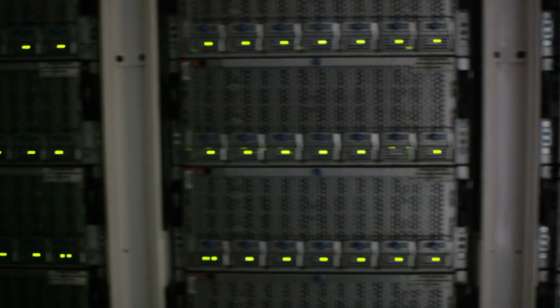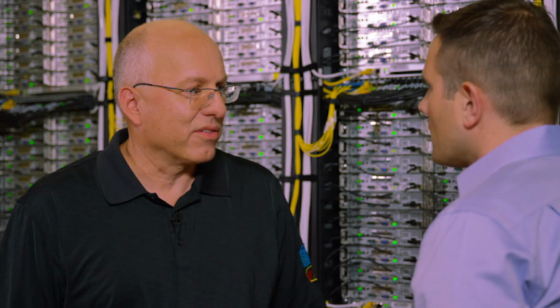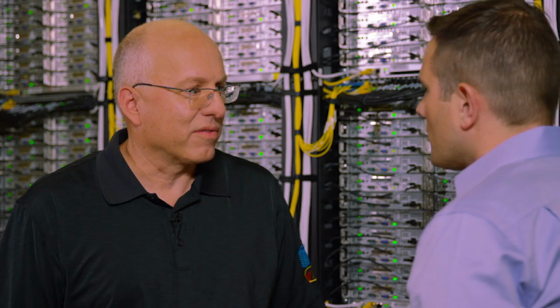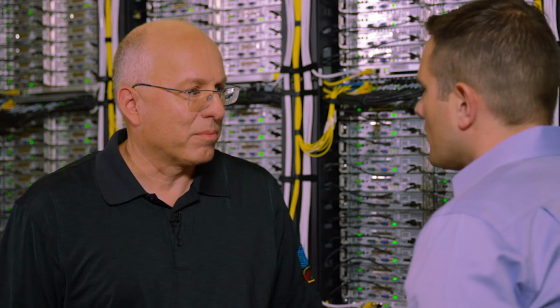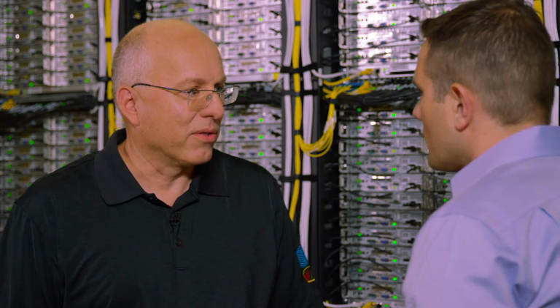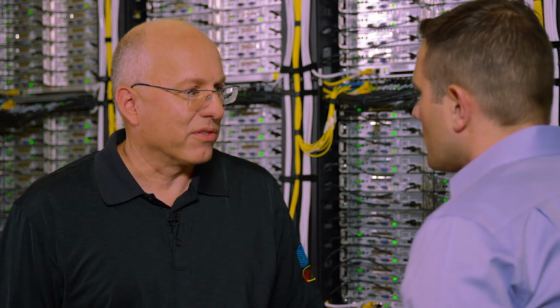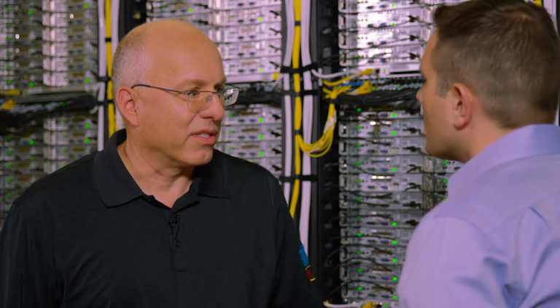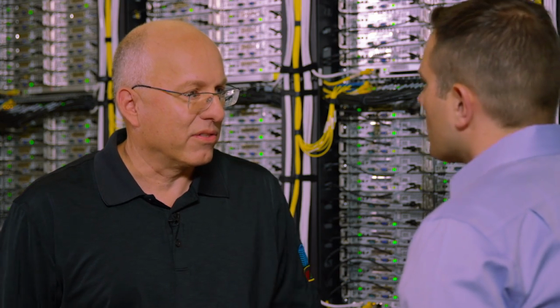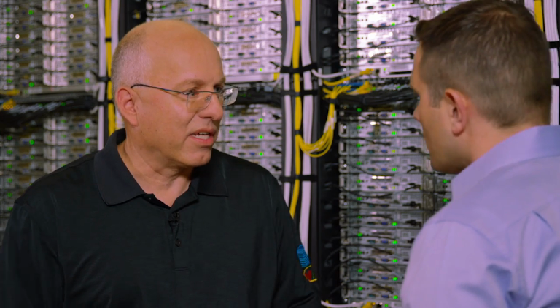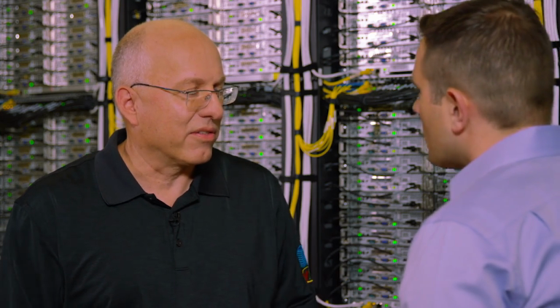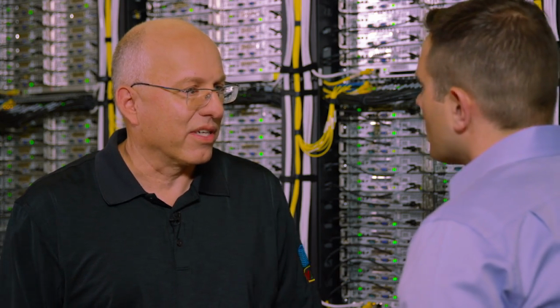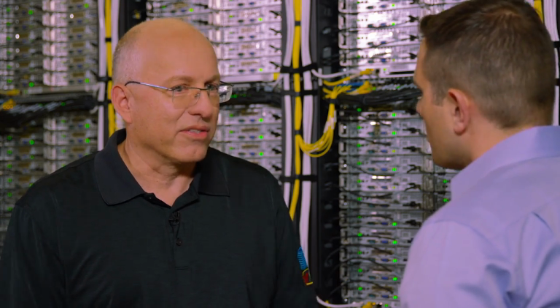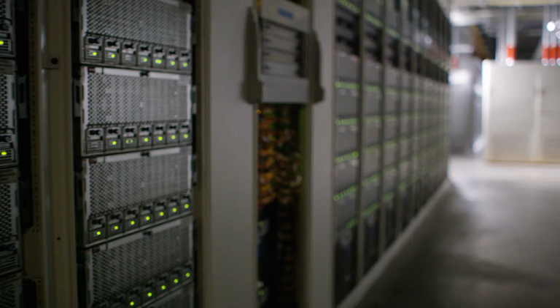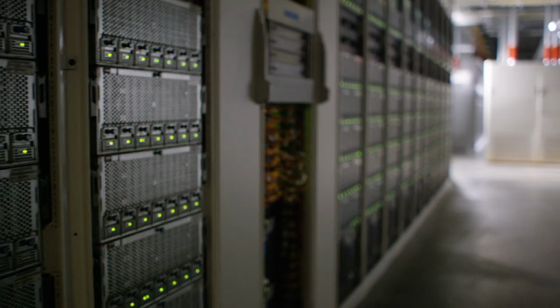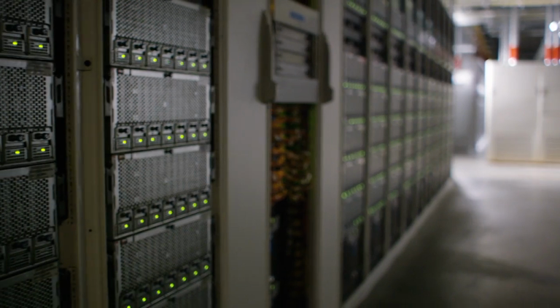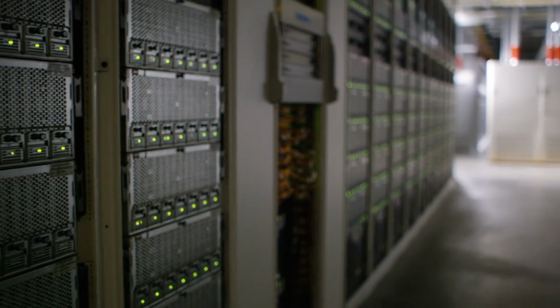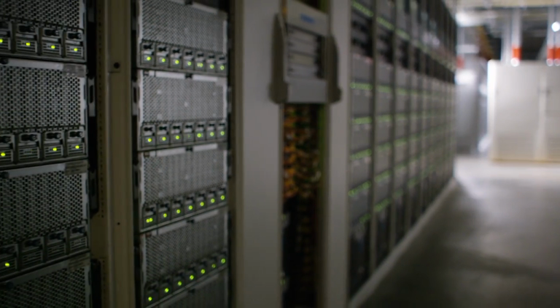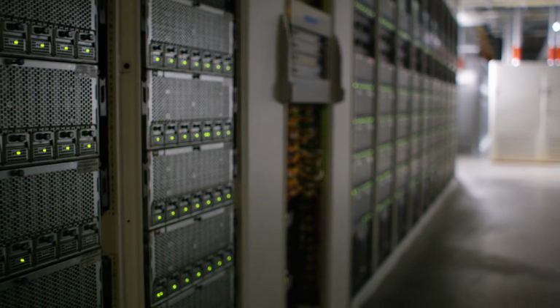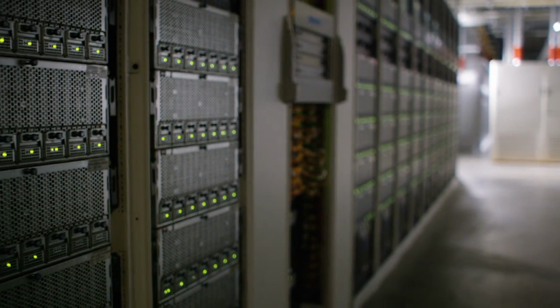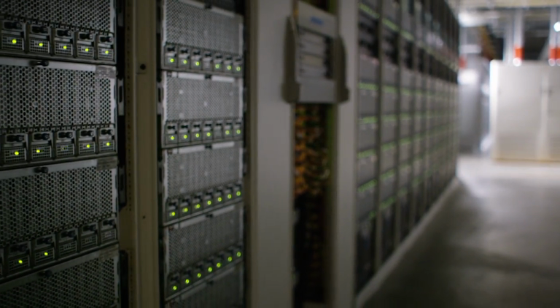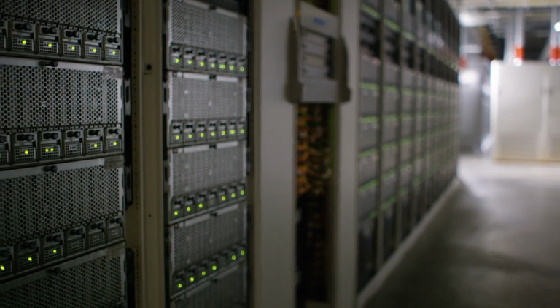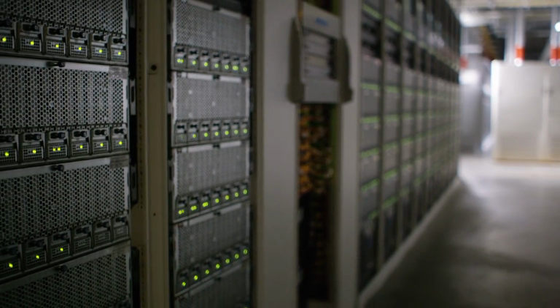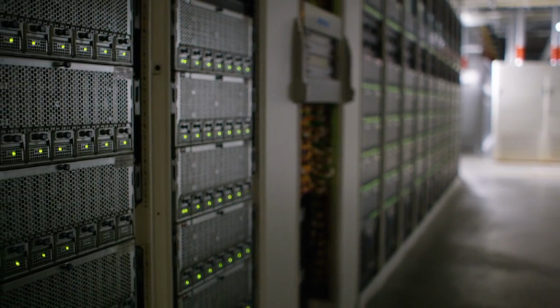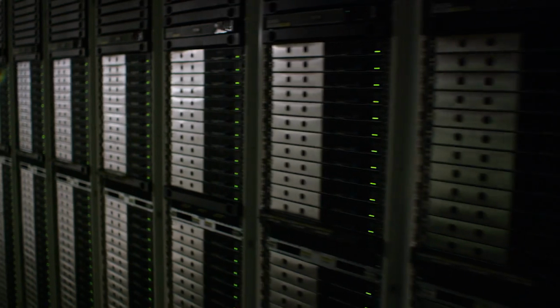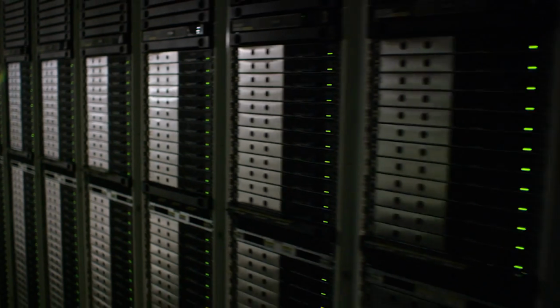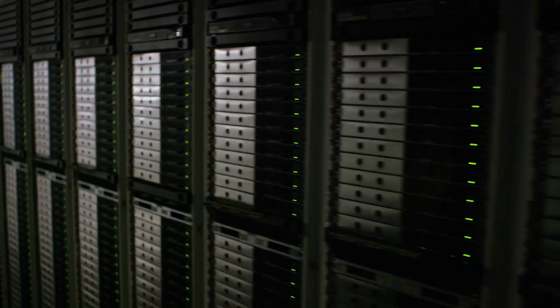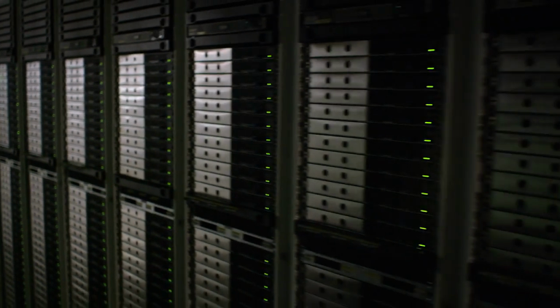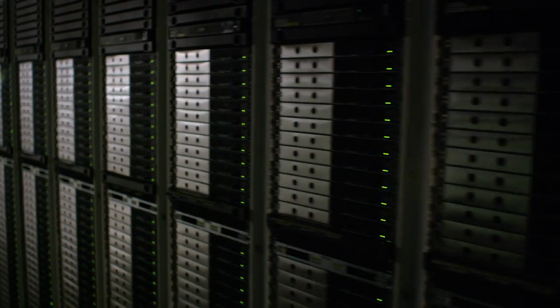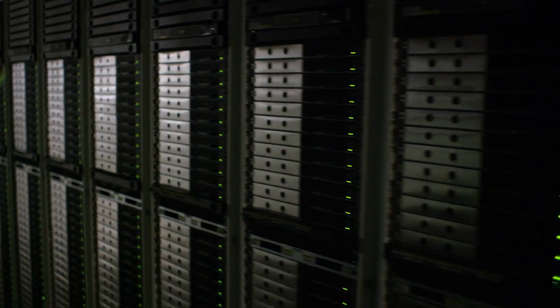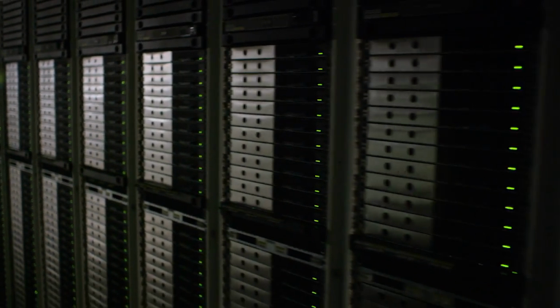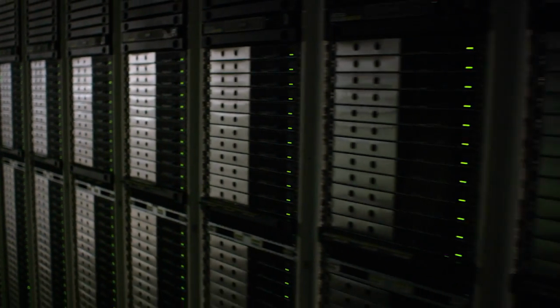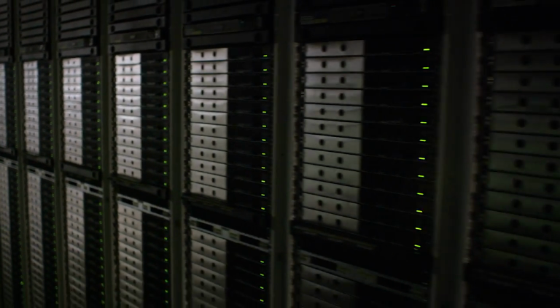You're talking hundreds of thousands of computers in these data centers. The size is on the order of 20 to 30 football fields.